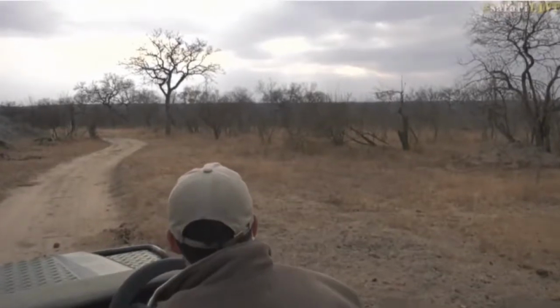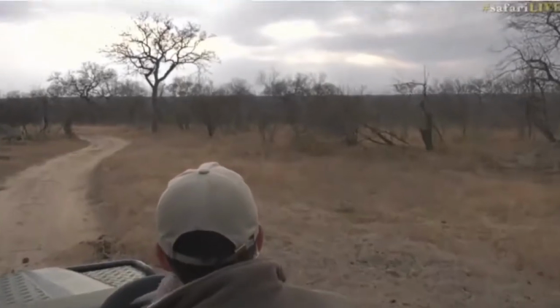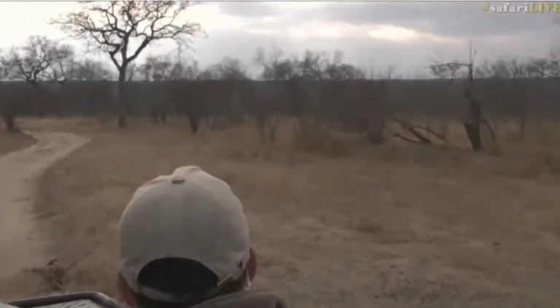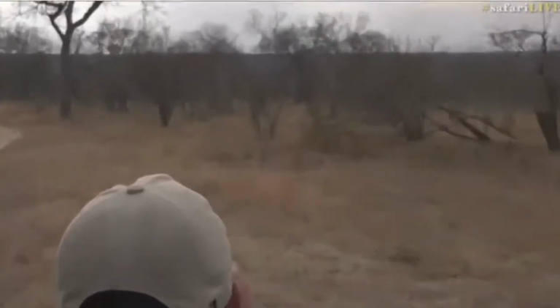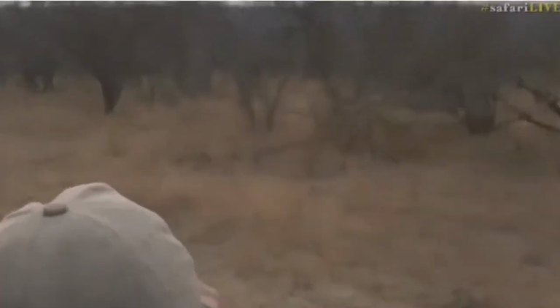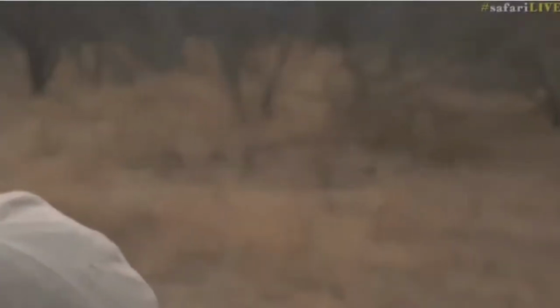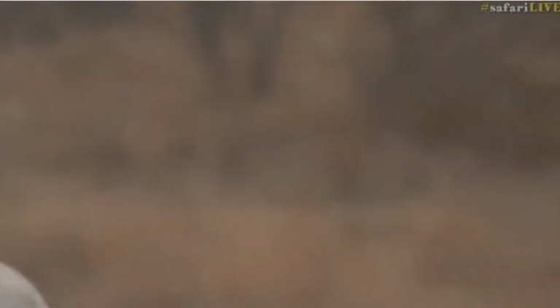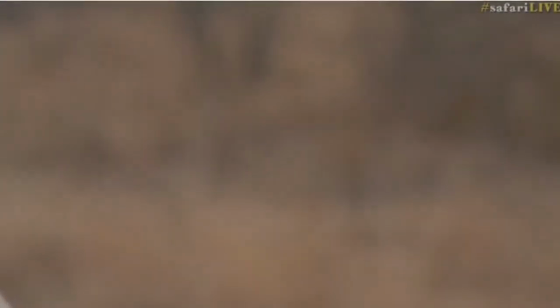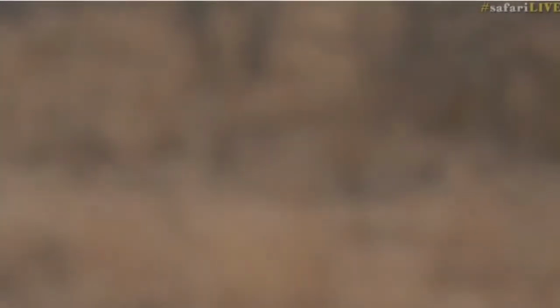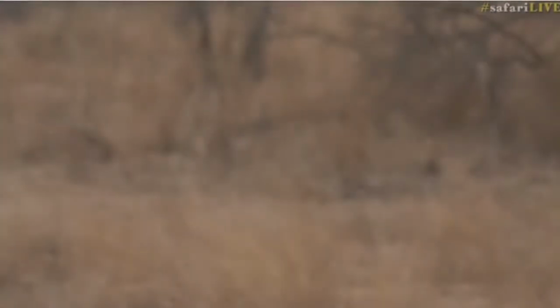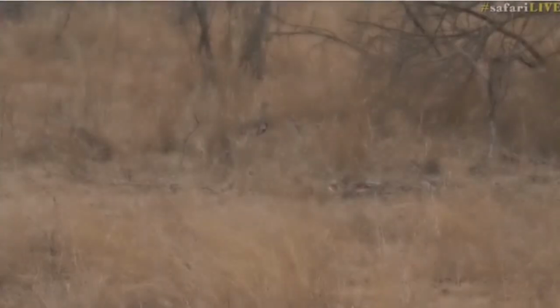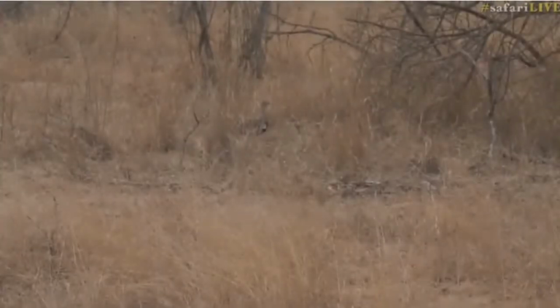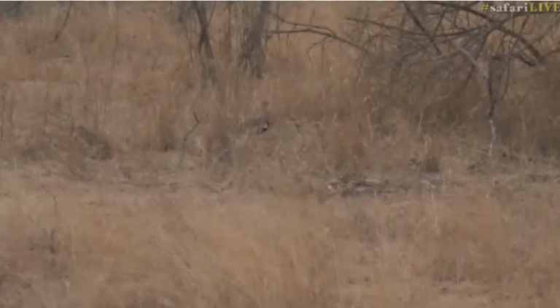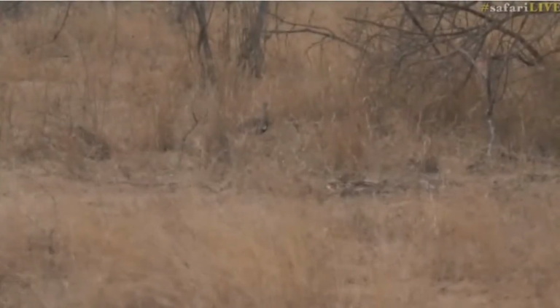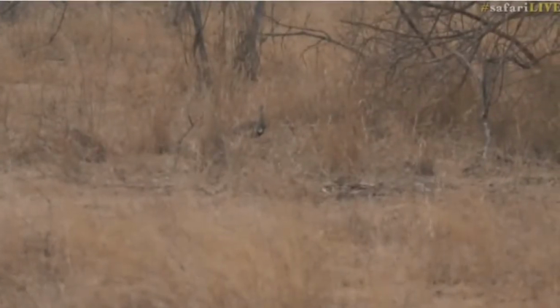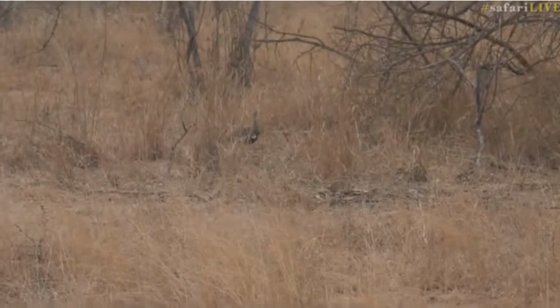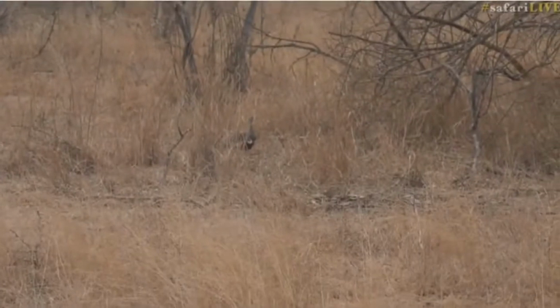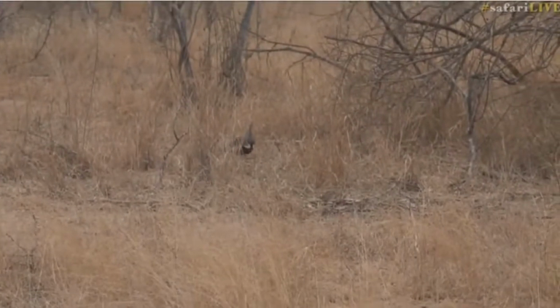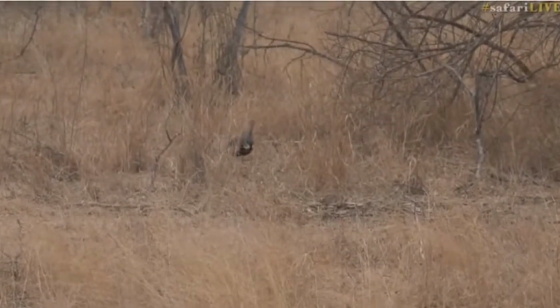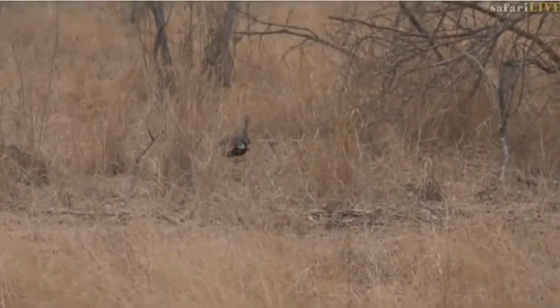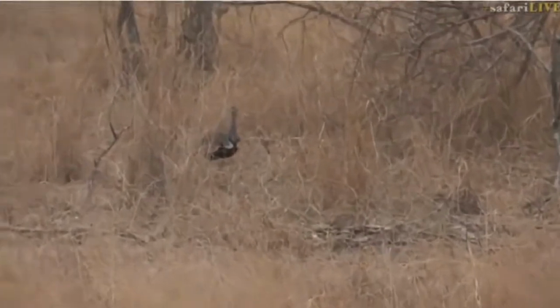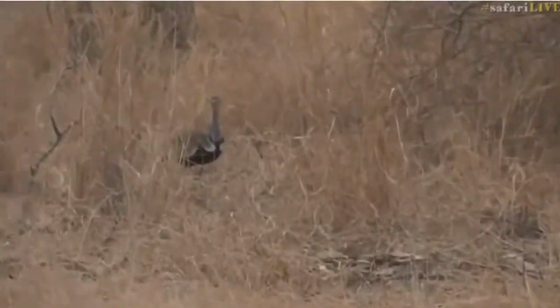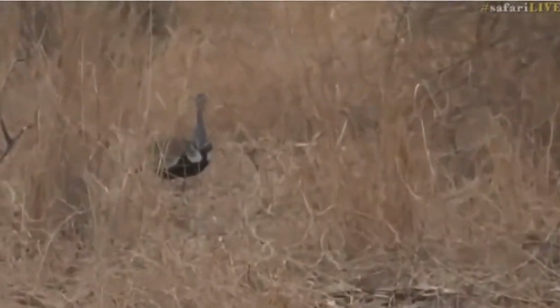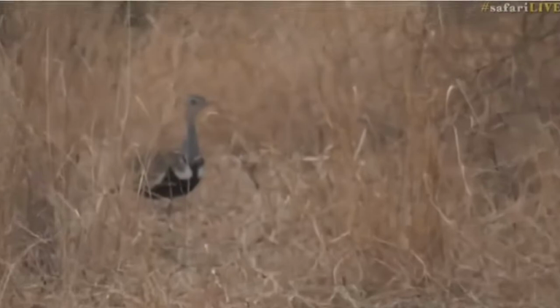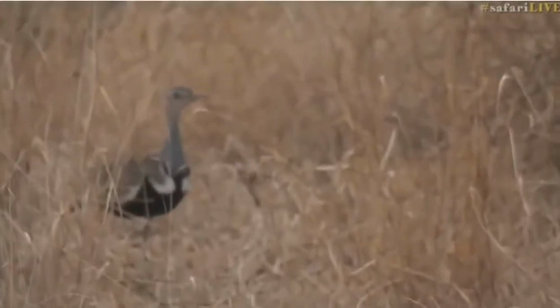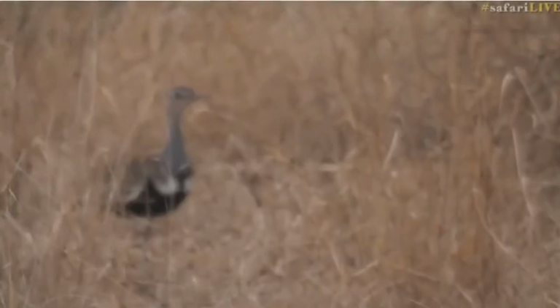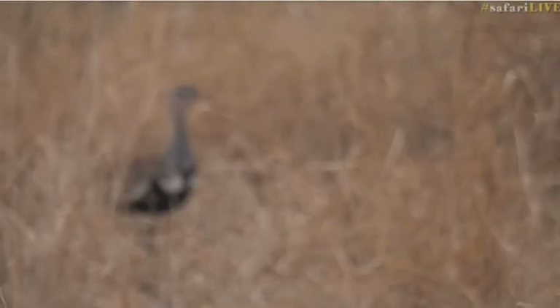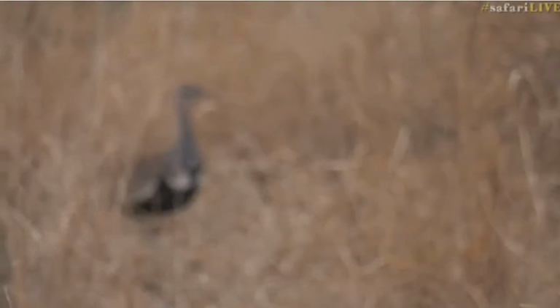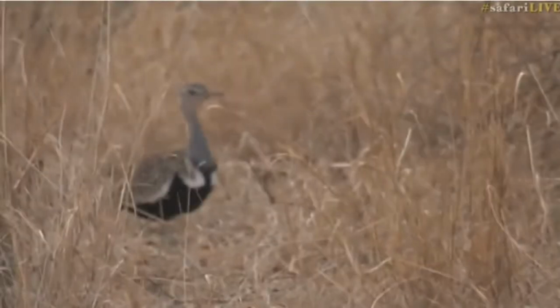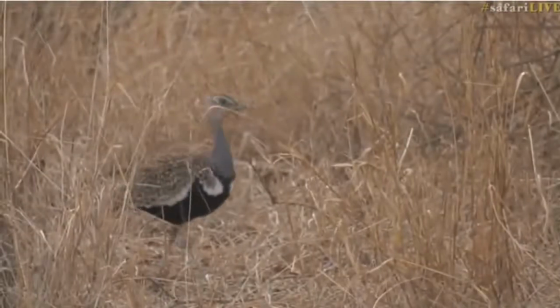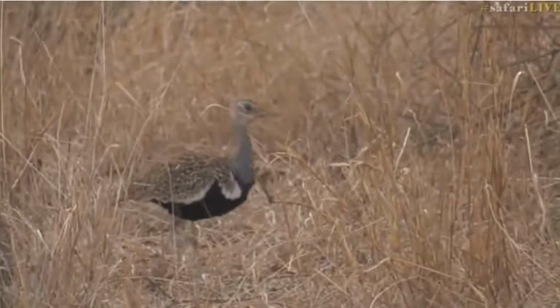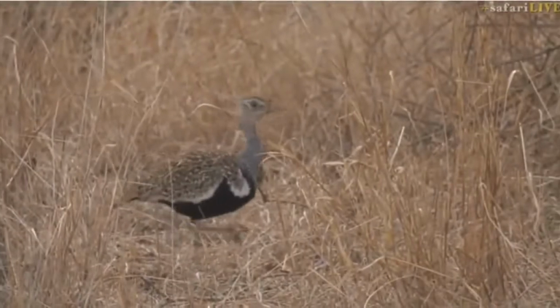Is it a red-crested Korhaan or is it a black-bellied bustard? No, red-crested Korhaan is what it is. You can see no black going up towards the beak.